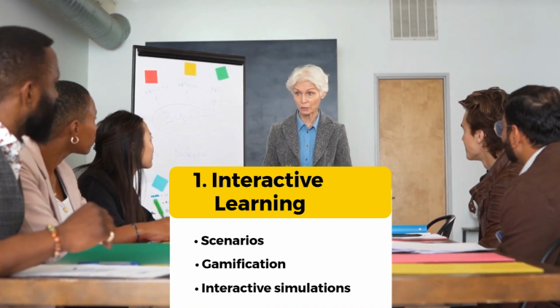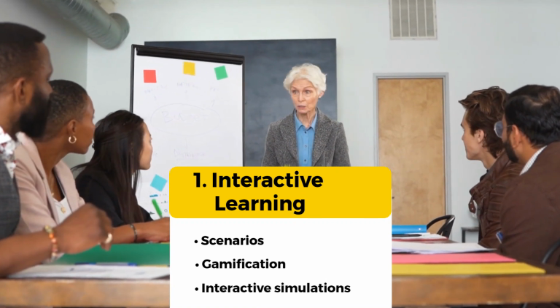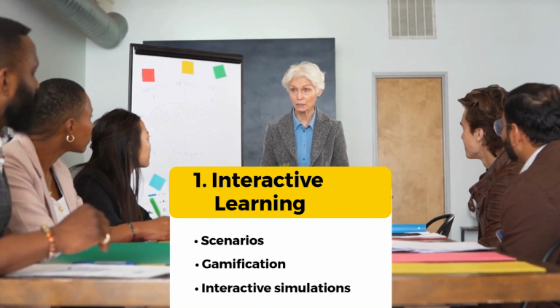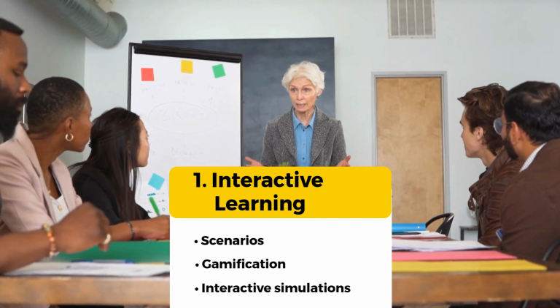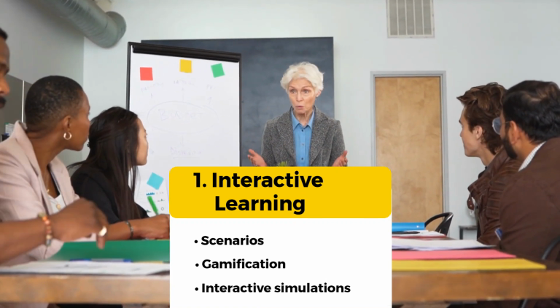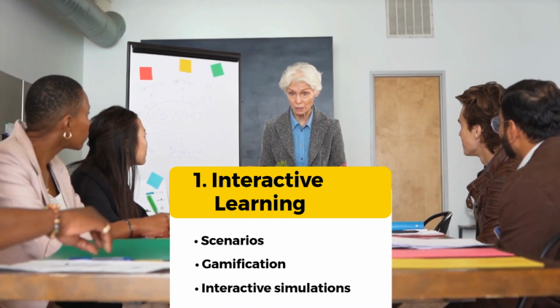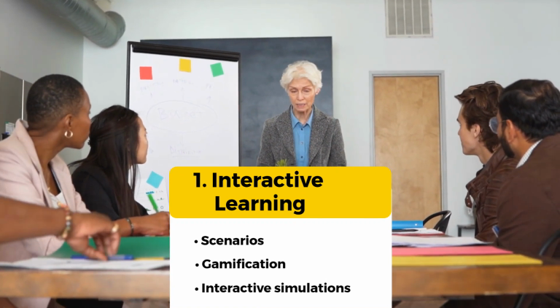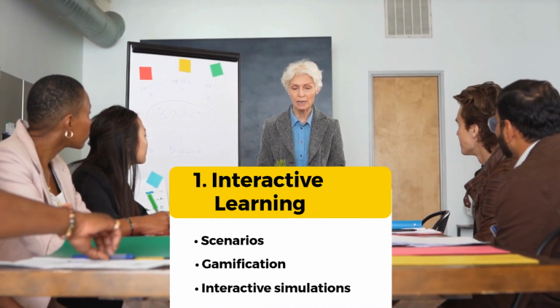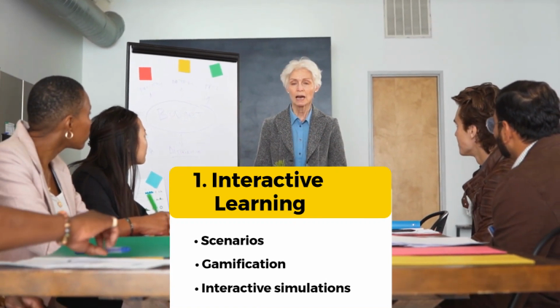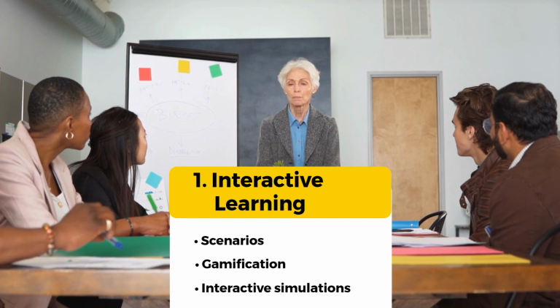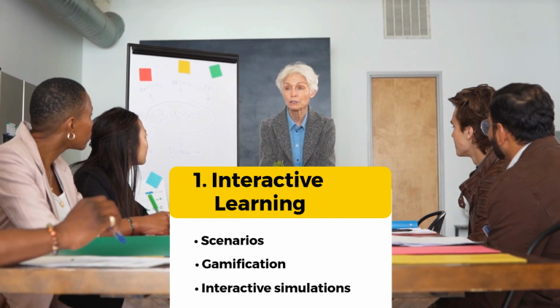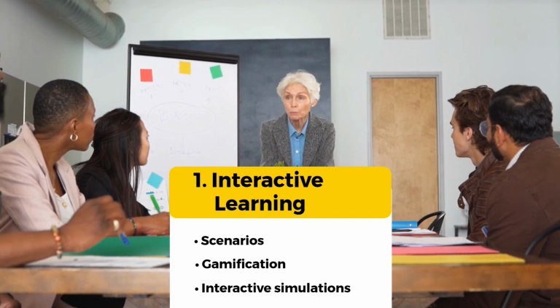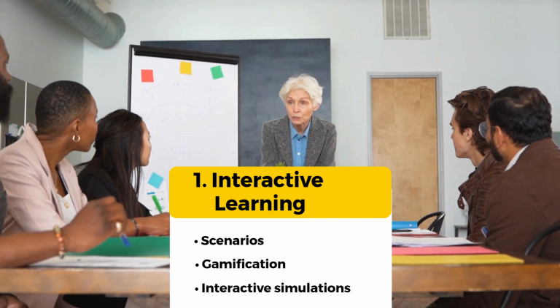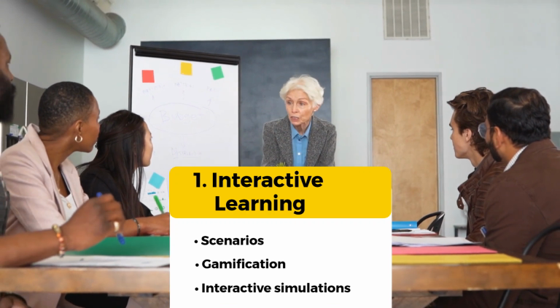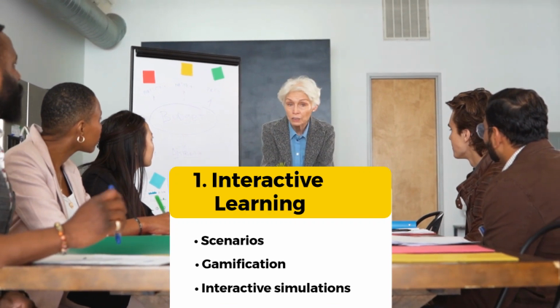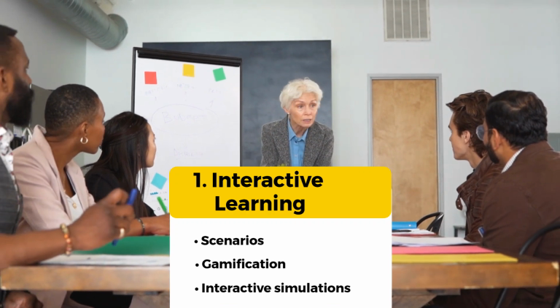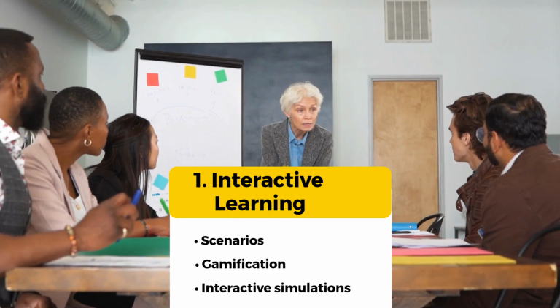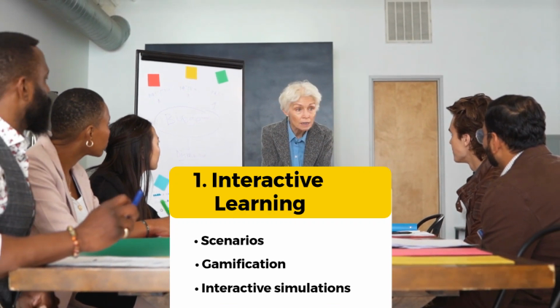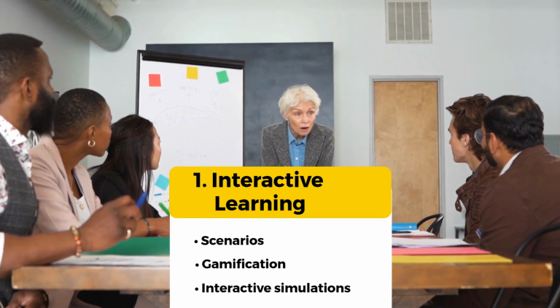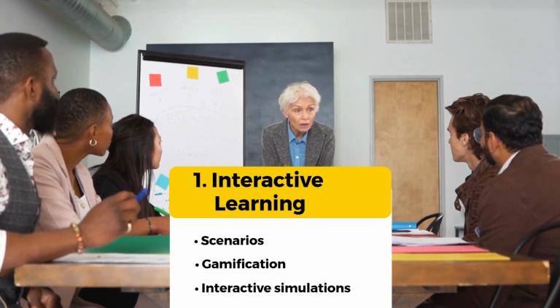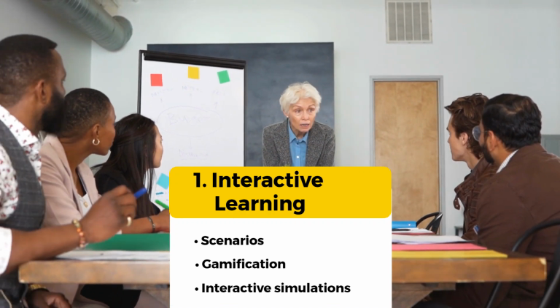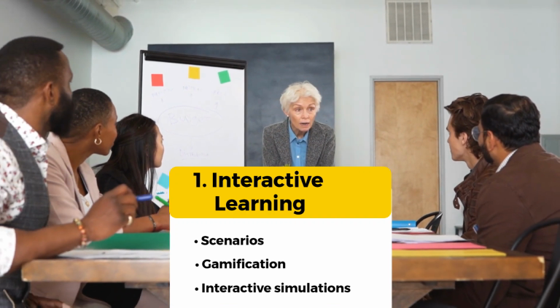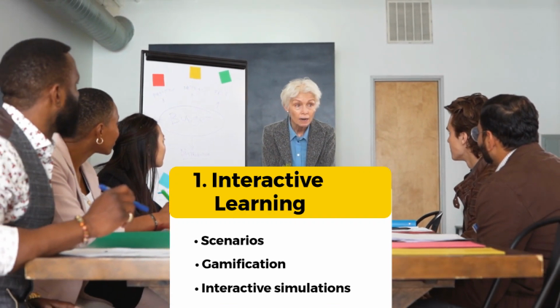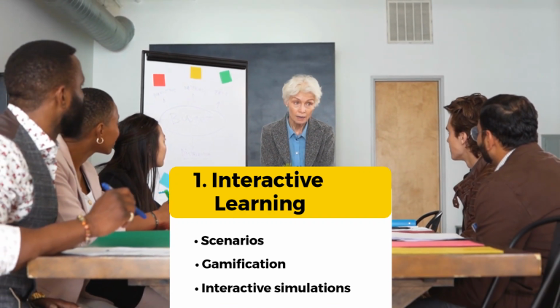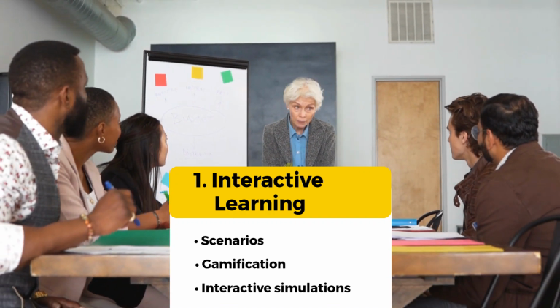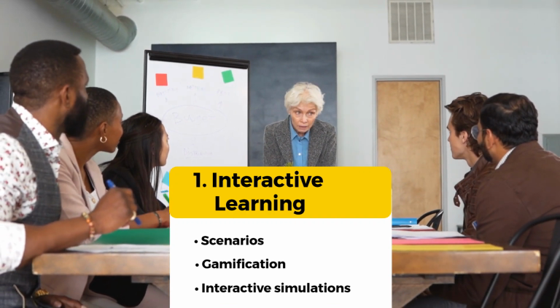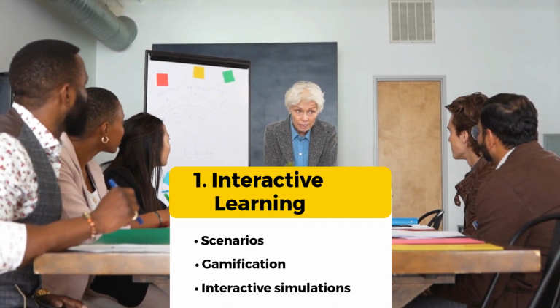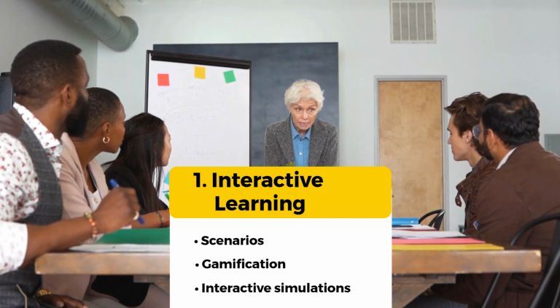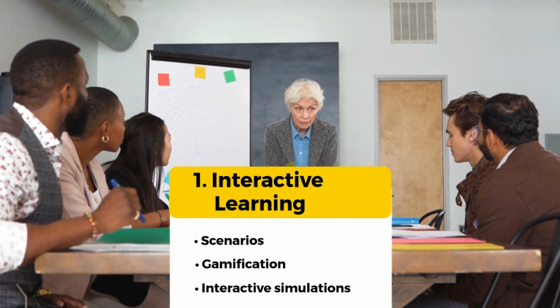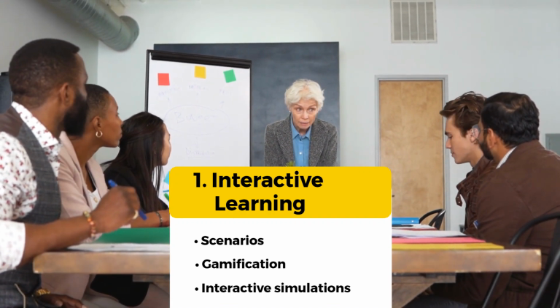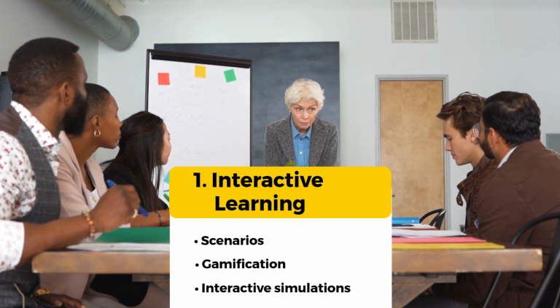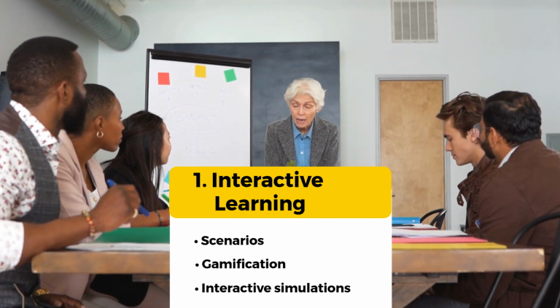You can also provide bite-sized, easily digestible microlearning modules that can be completed at their own pace.